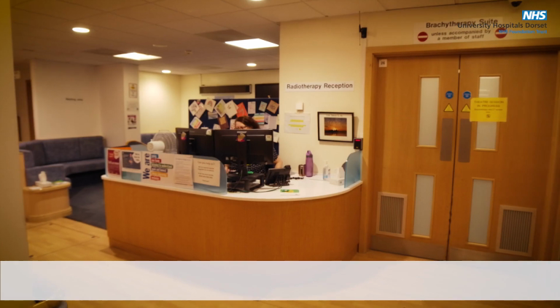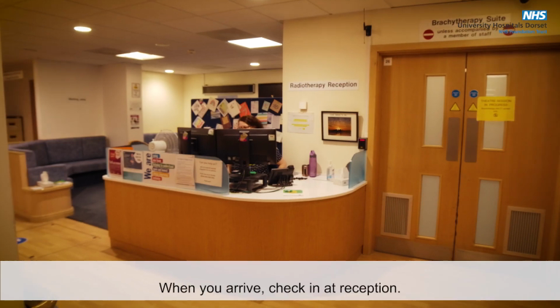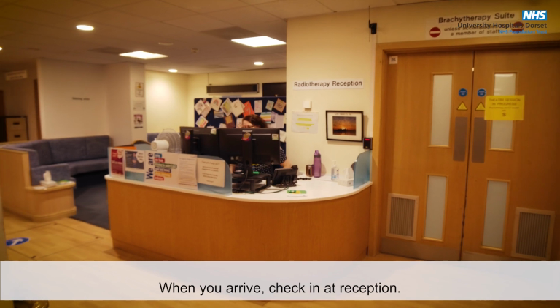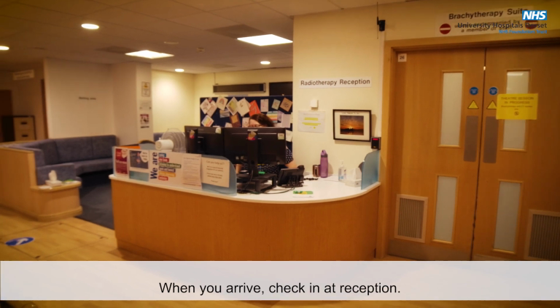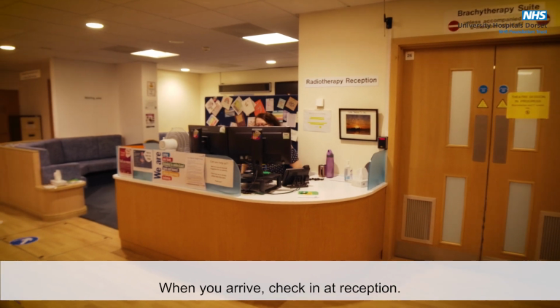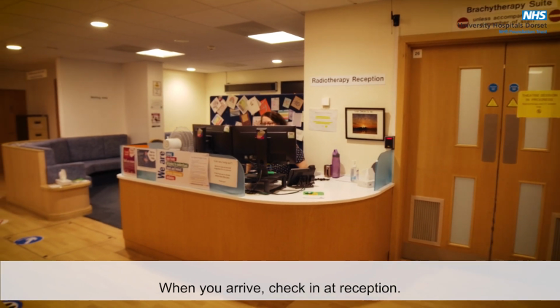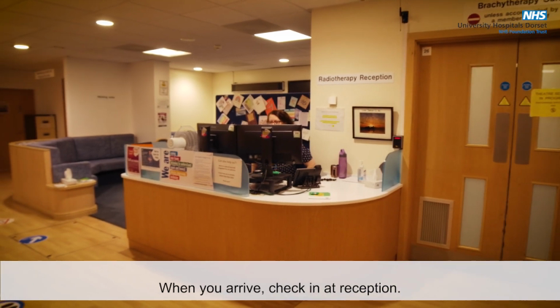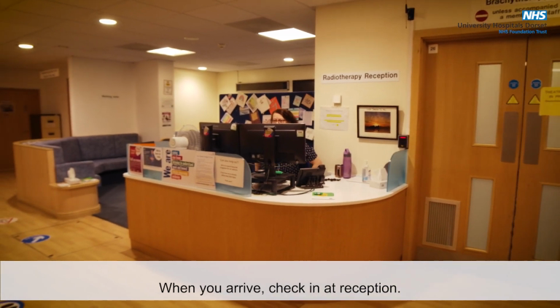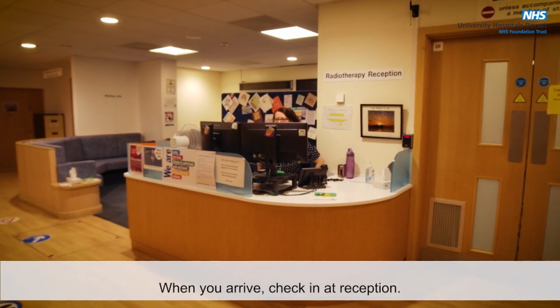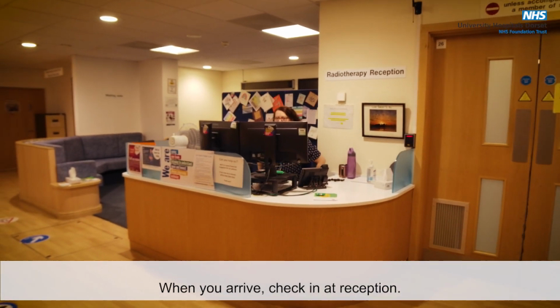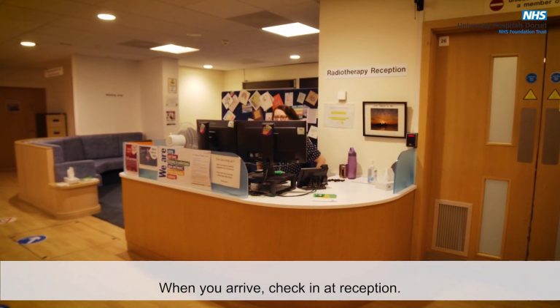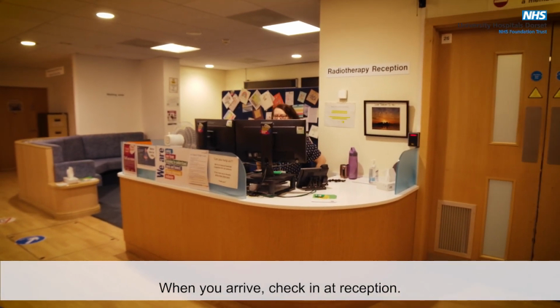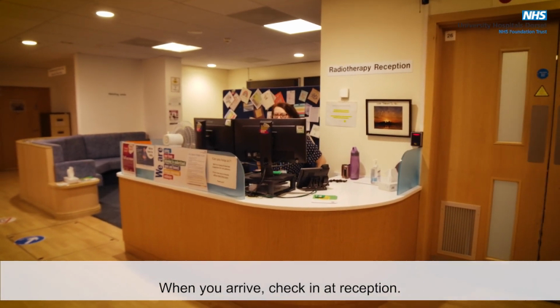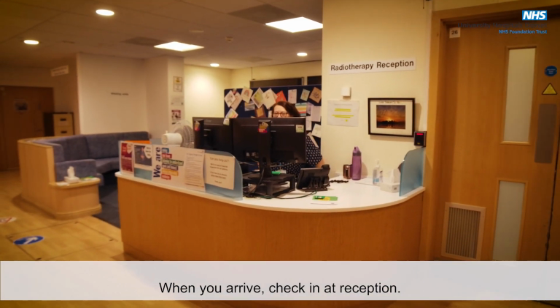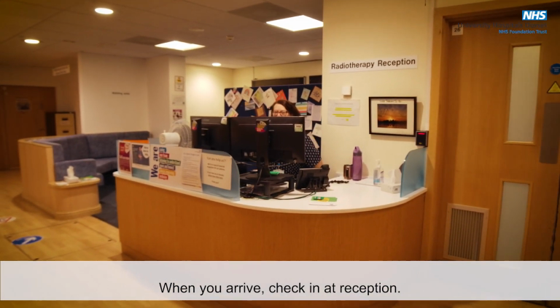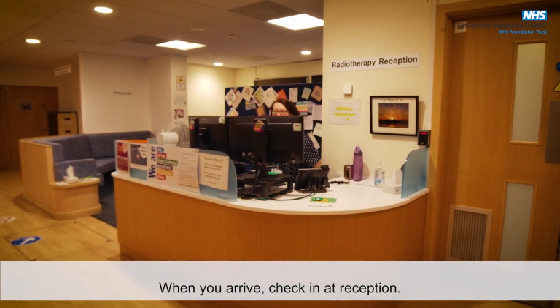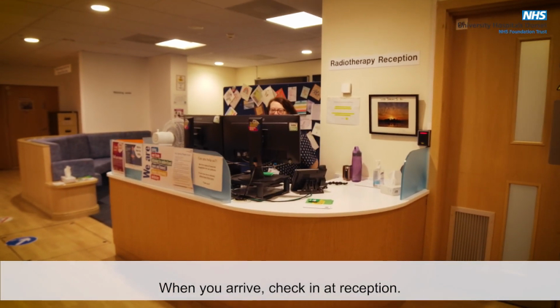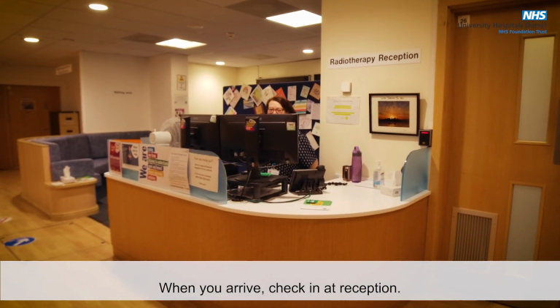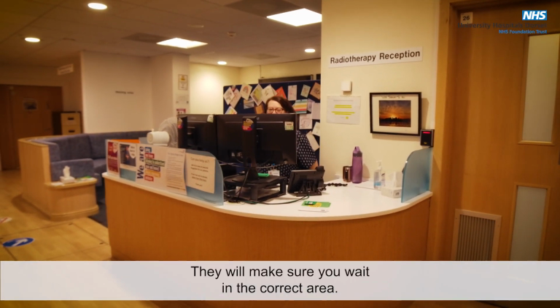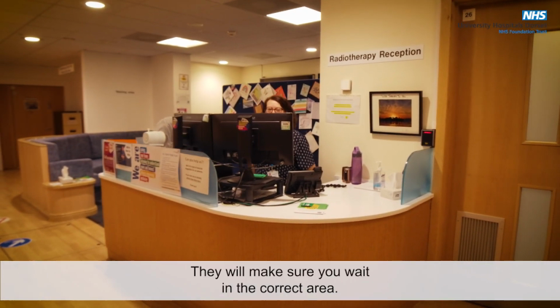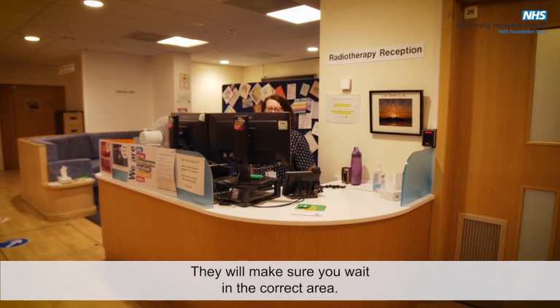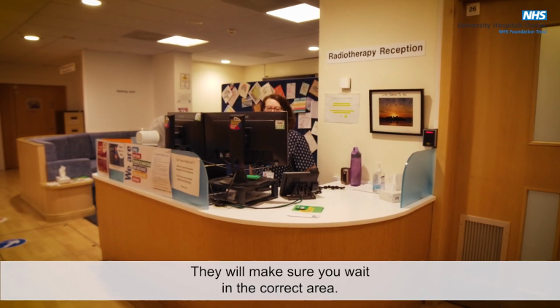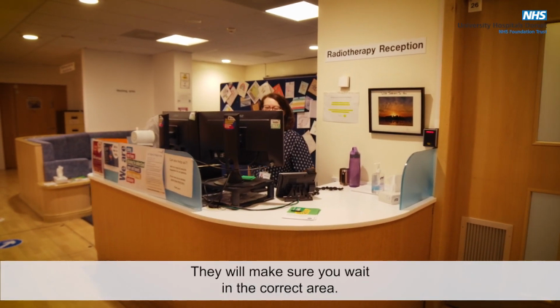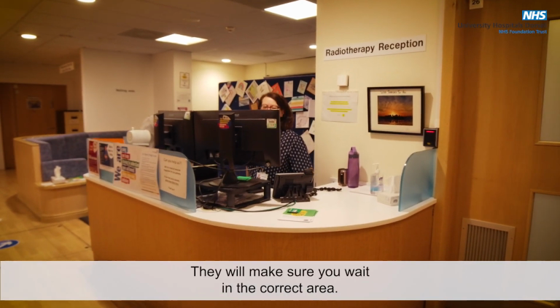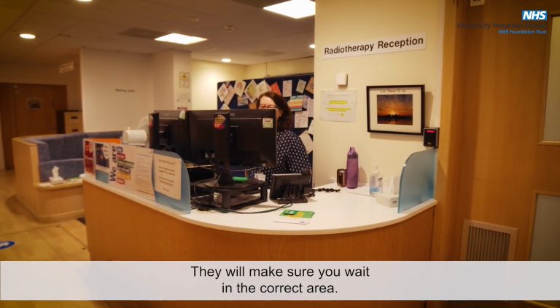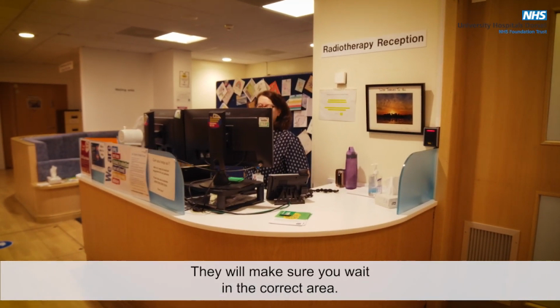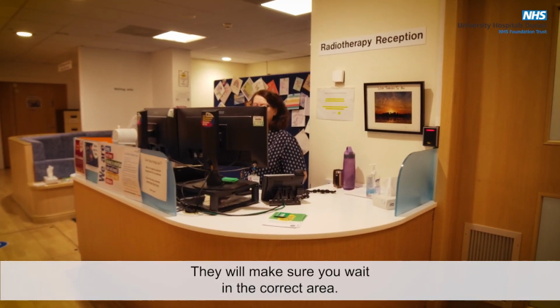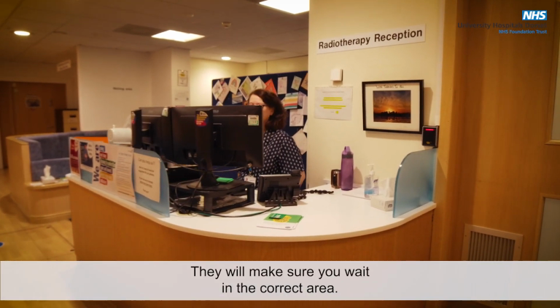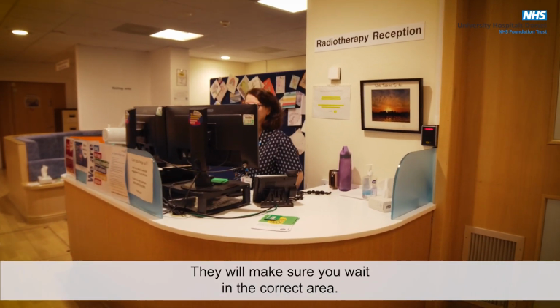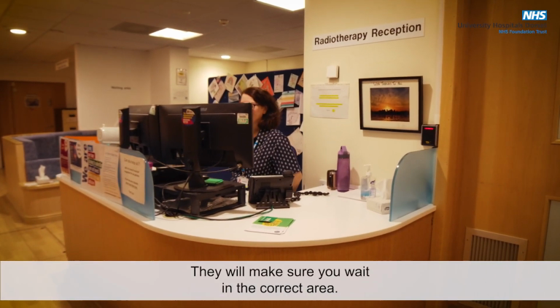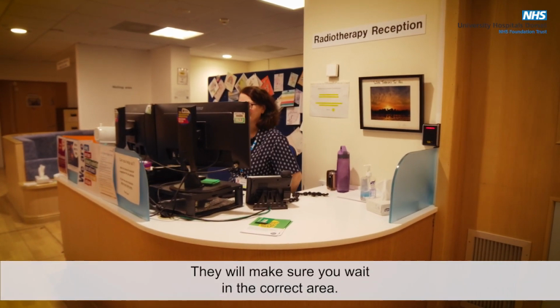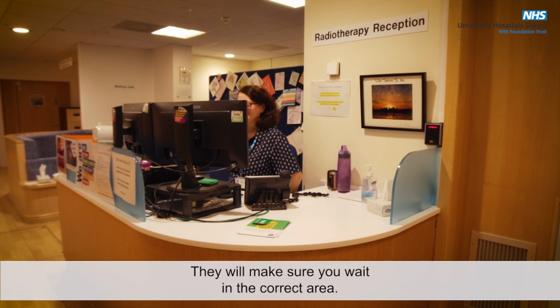When you arrive, check in at reception. They will make sure you wait in the correct area.